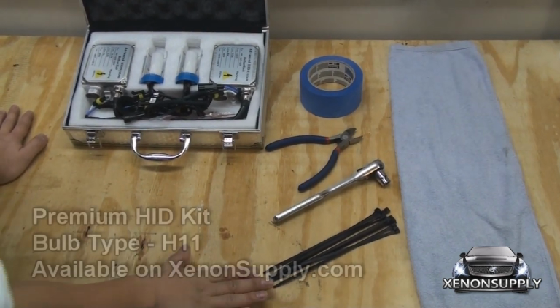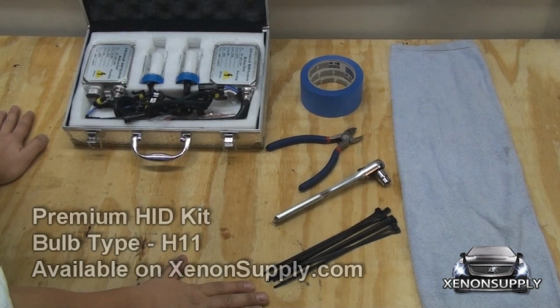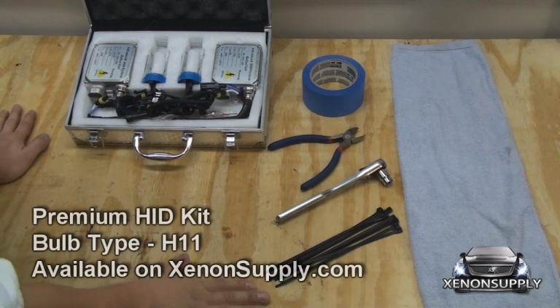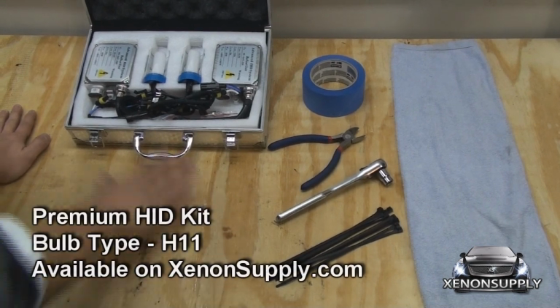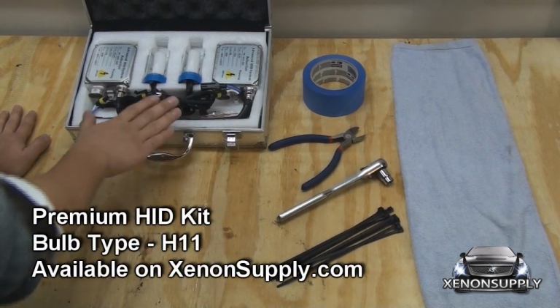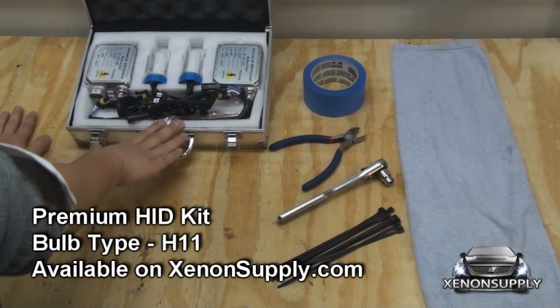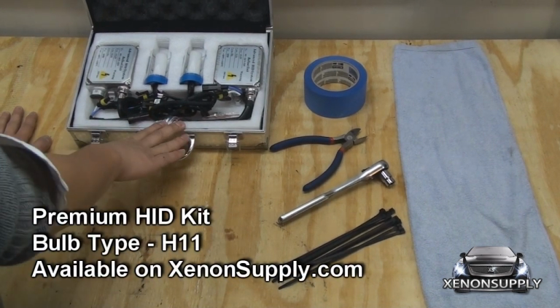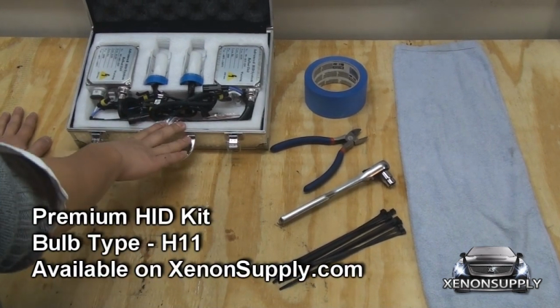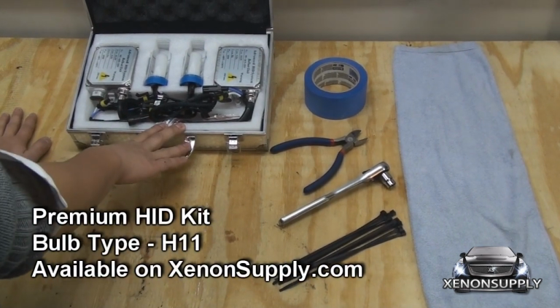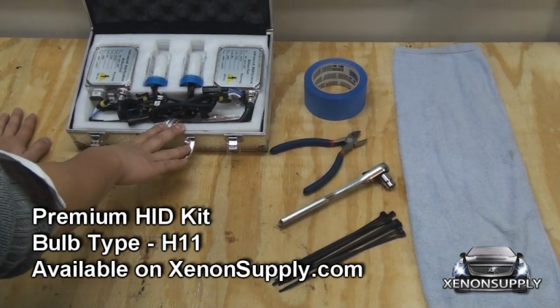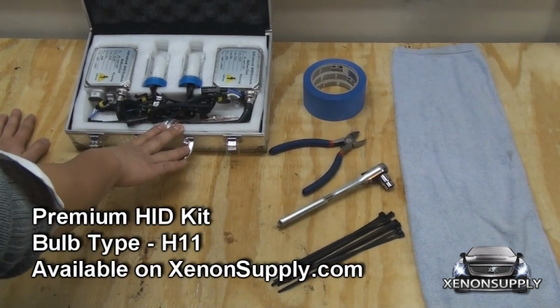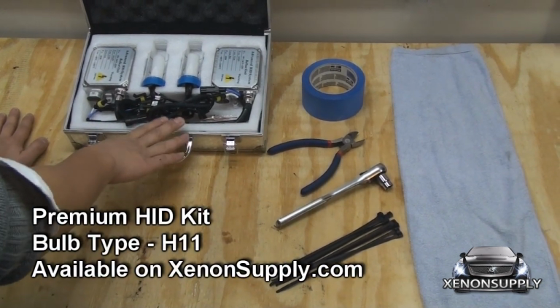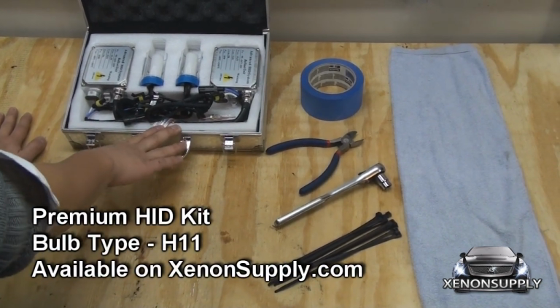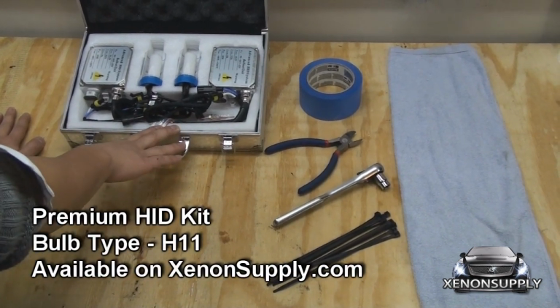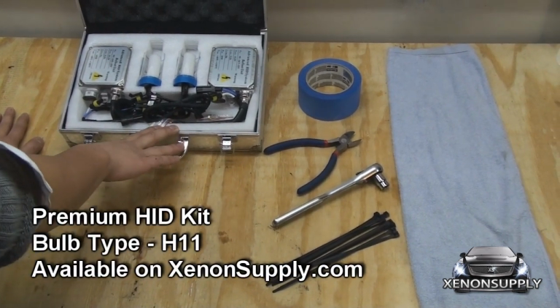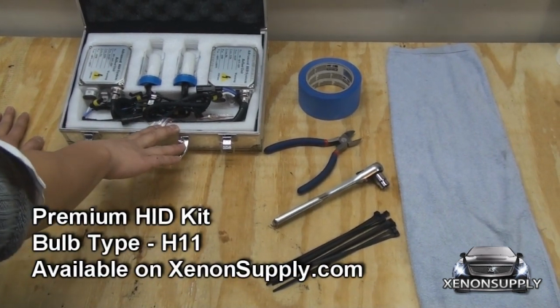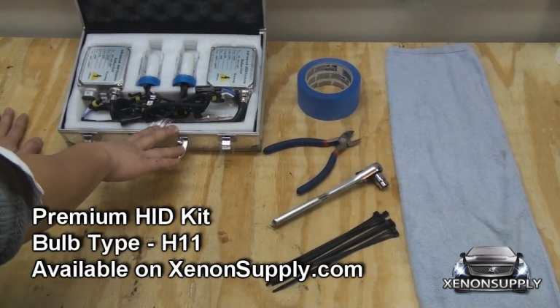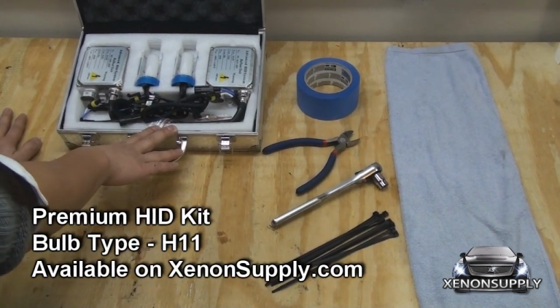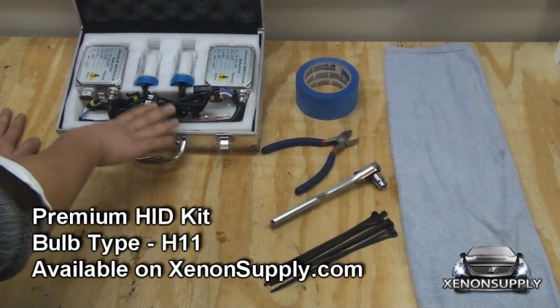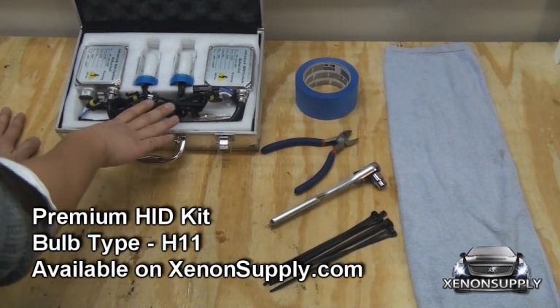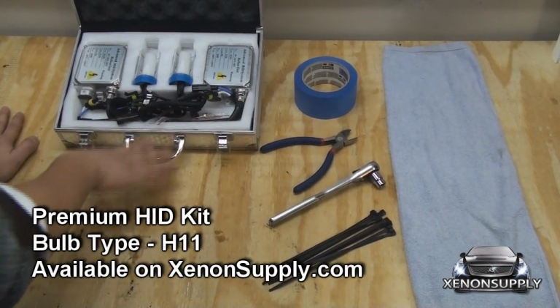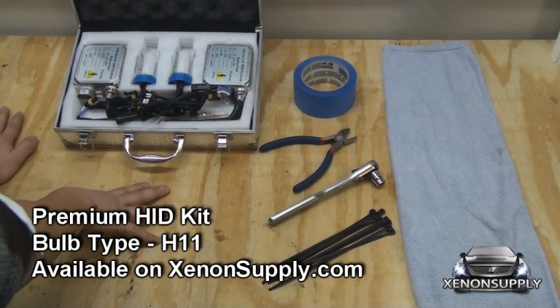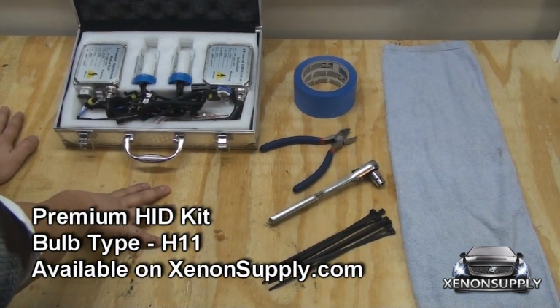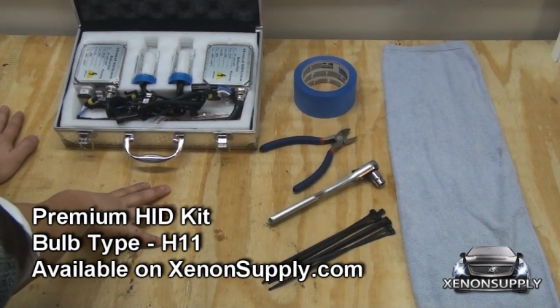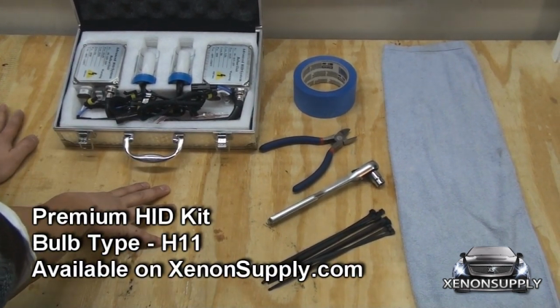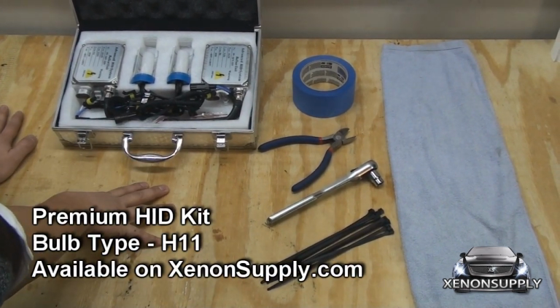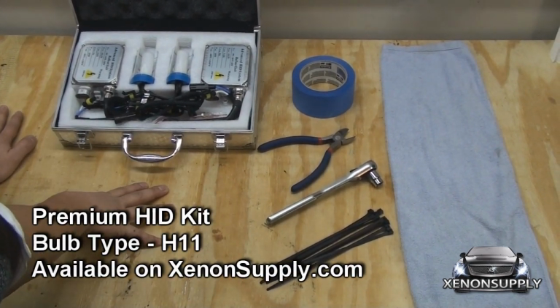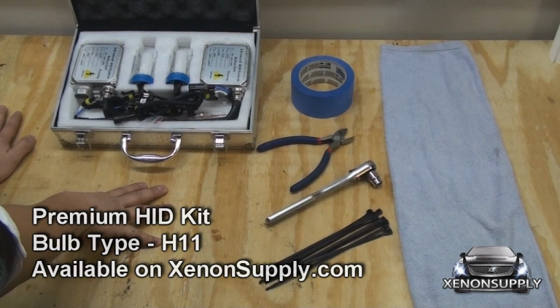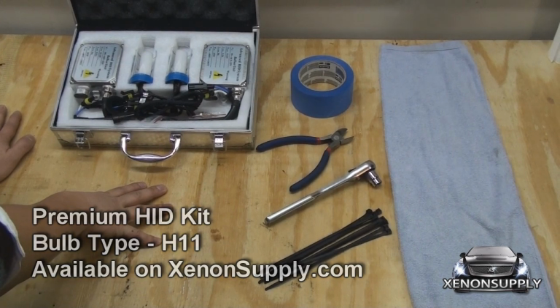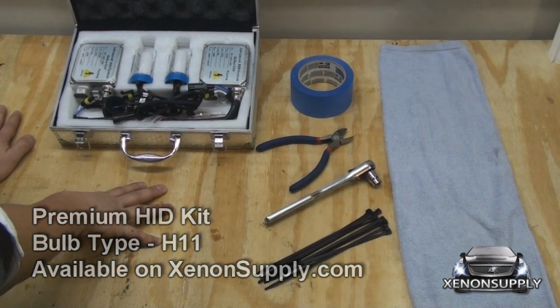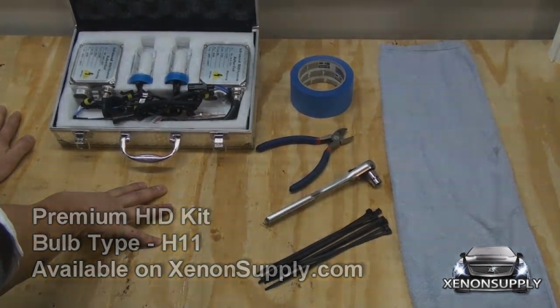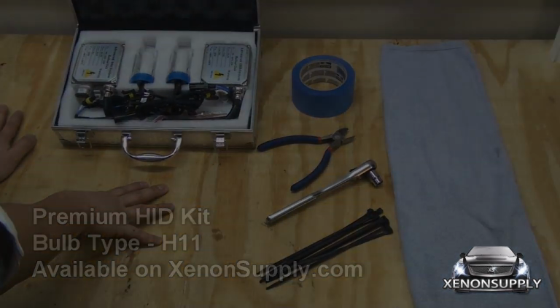Today we're using the H11 premium ballast and Philips upgrade bulb kit available on XenotSupply.com.